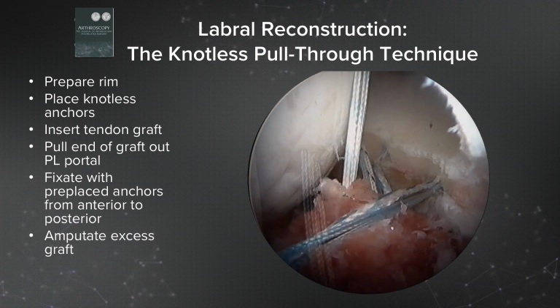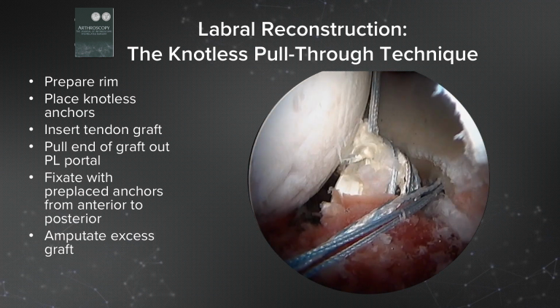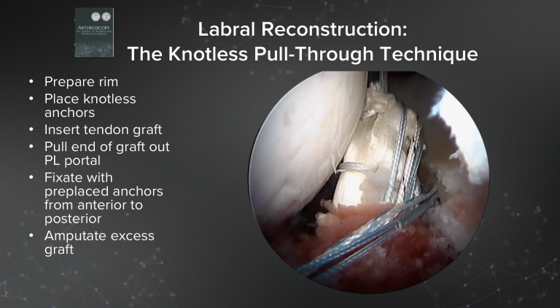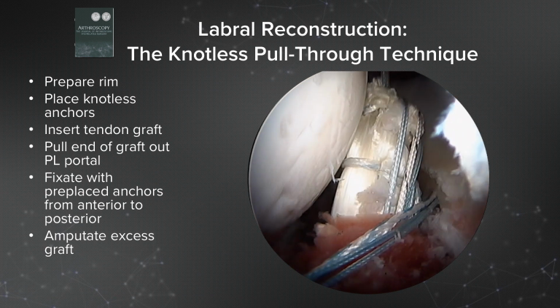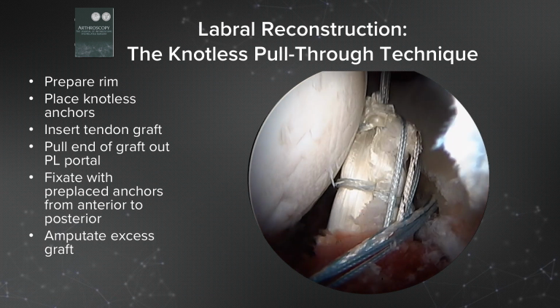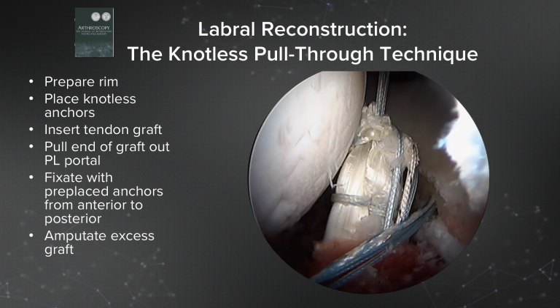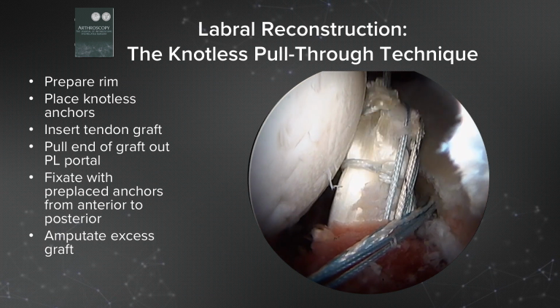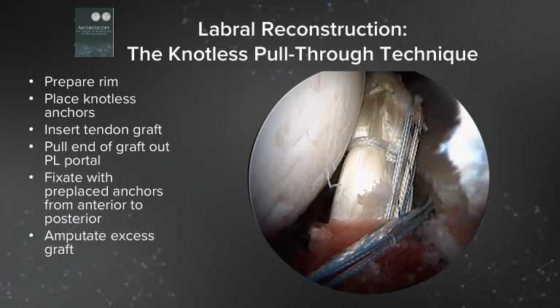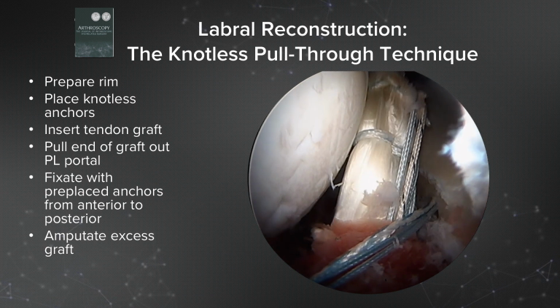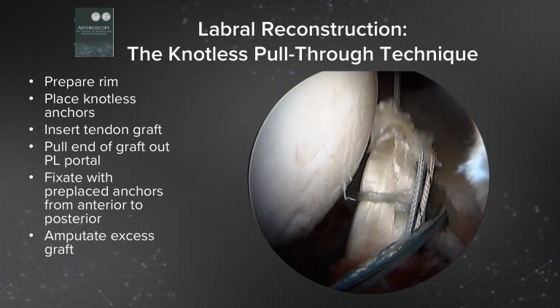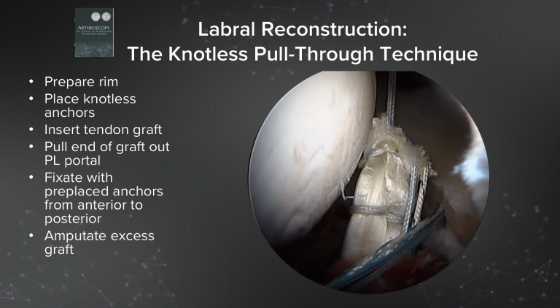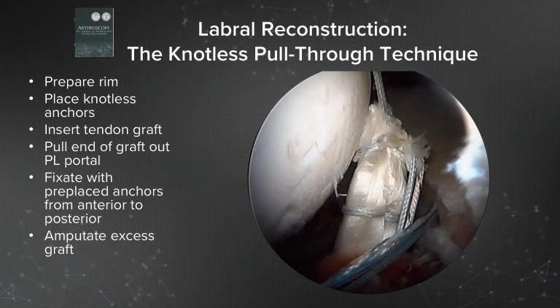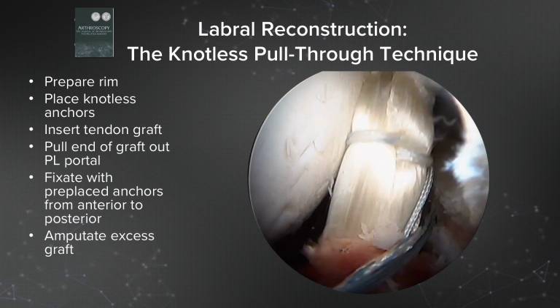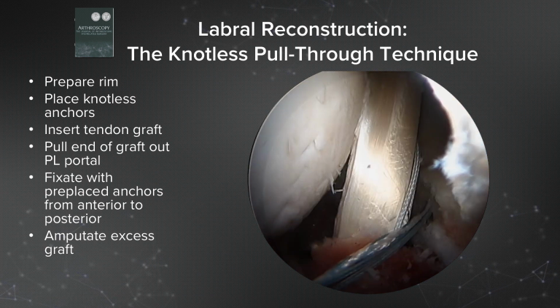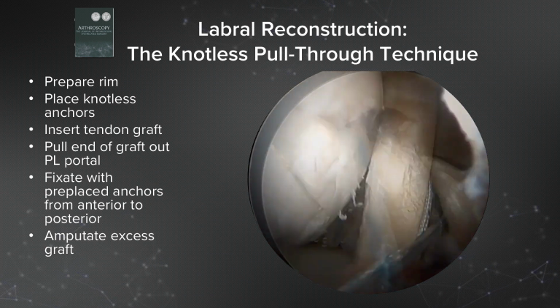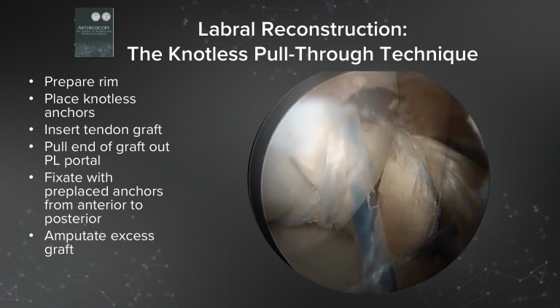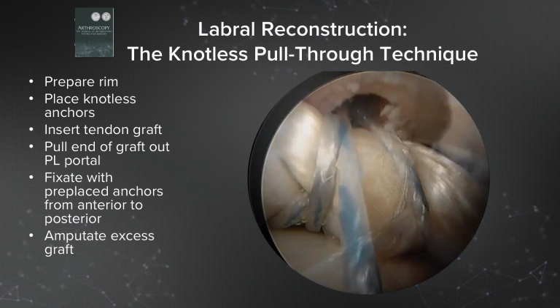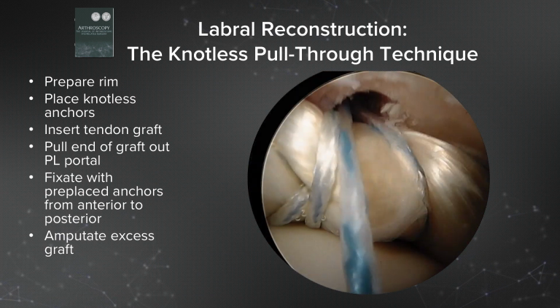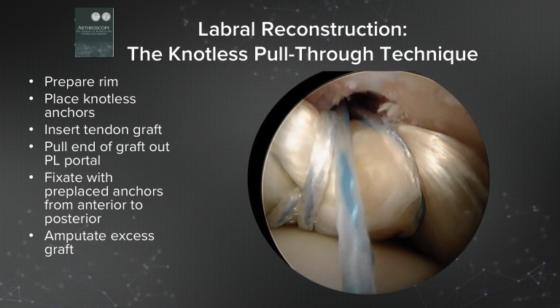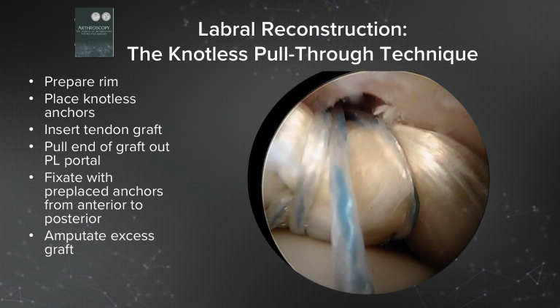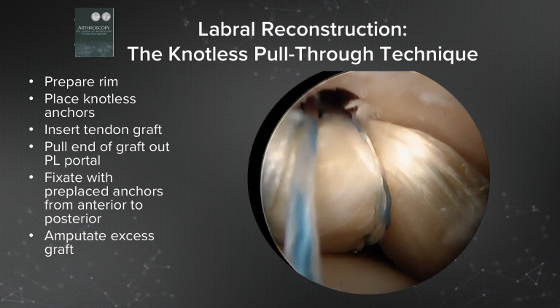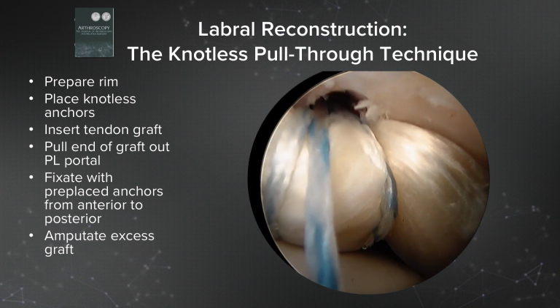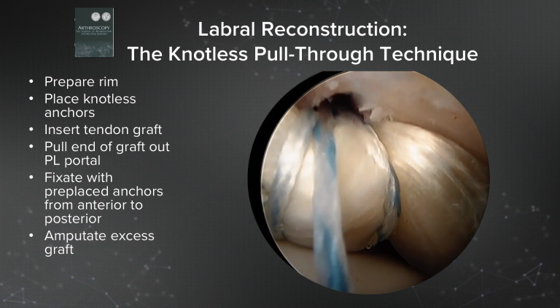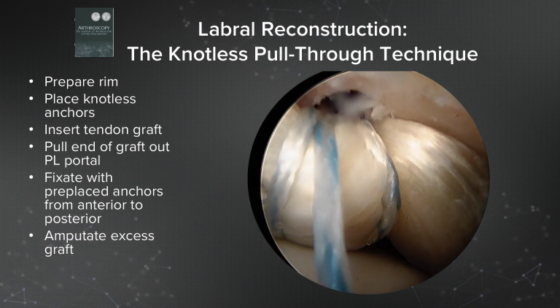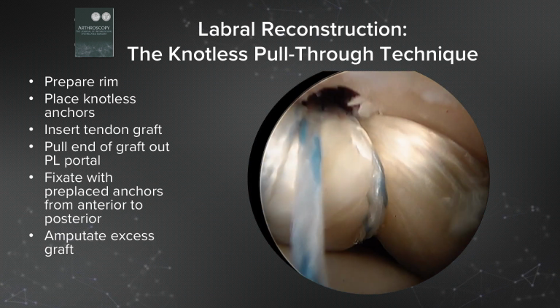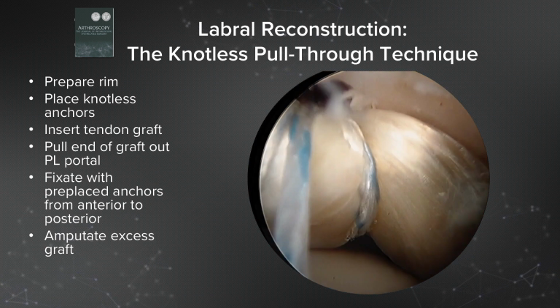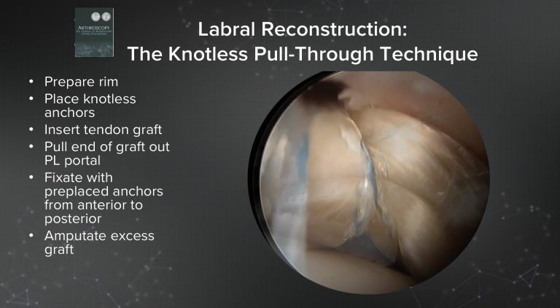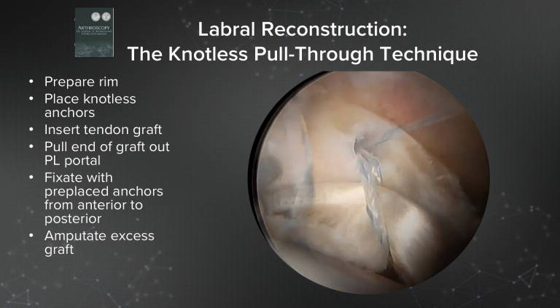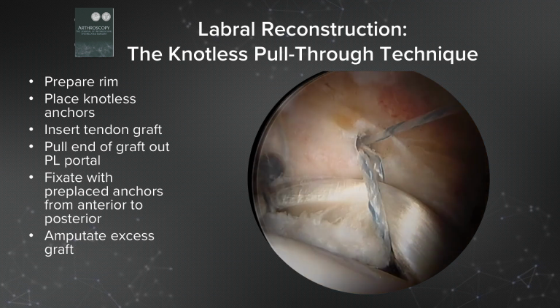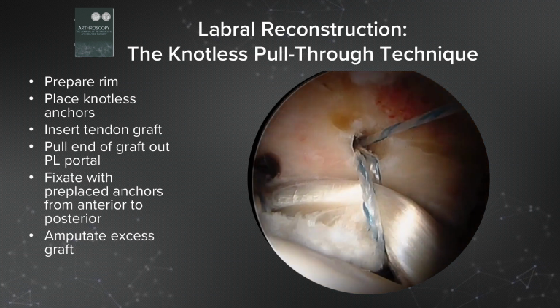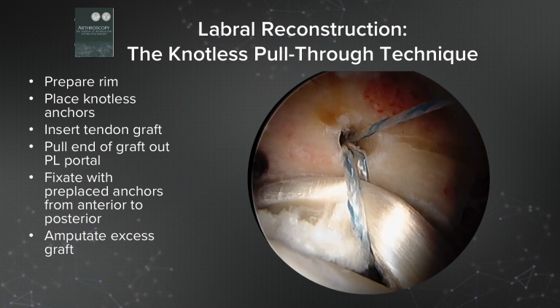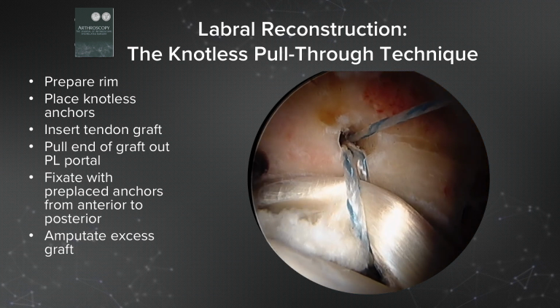Next, we shuttle the tendon graft into the joint. In this case, this is a tibialis anterior graft.